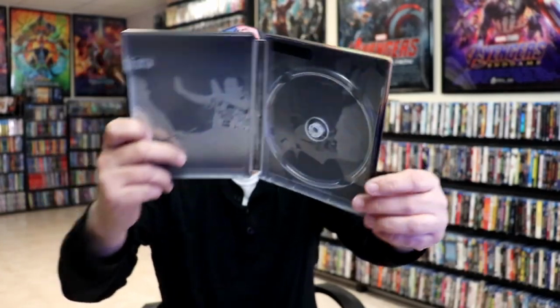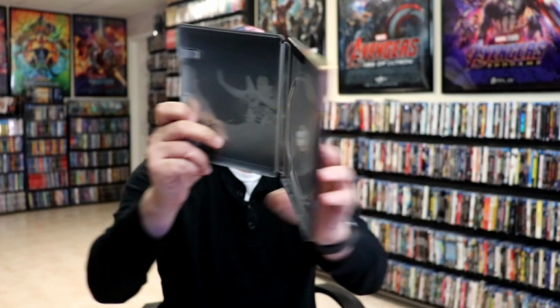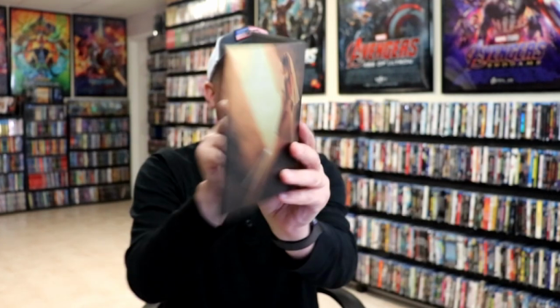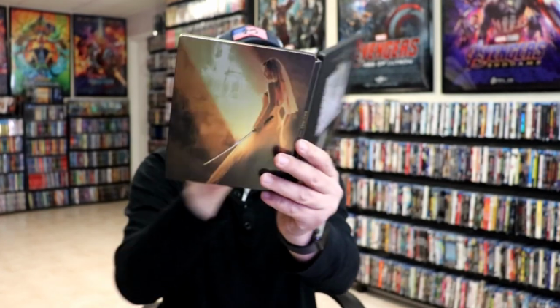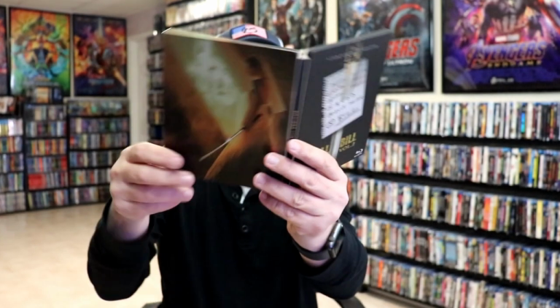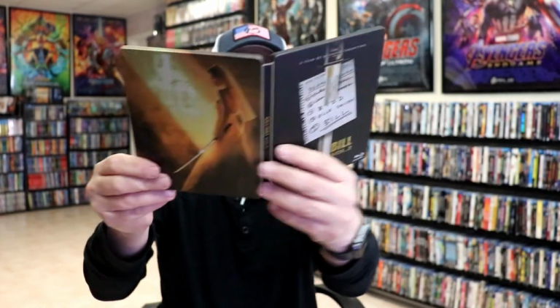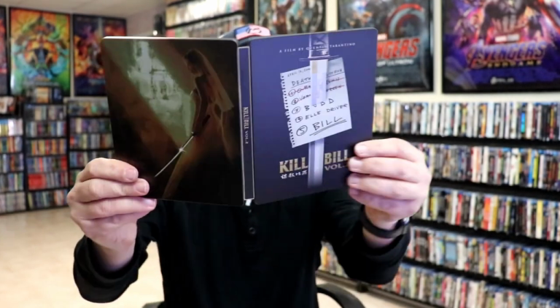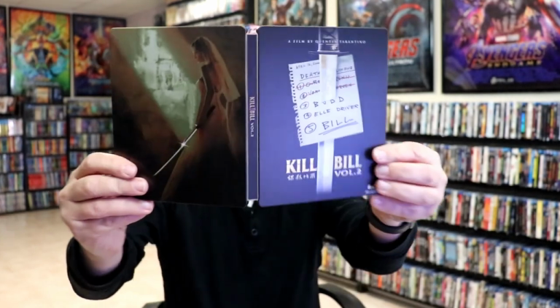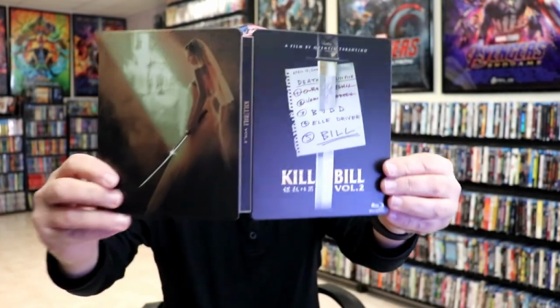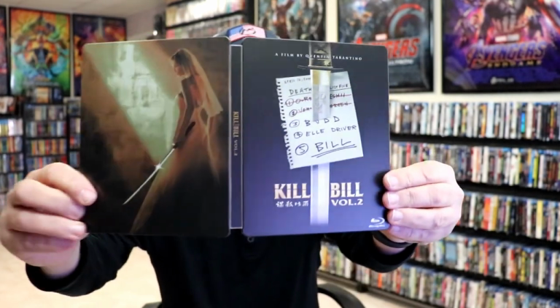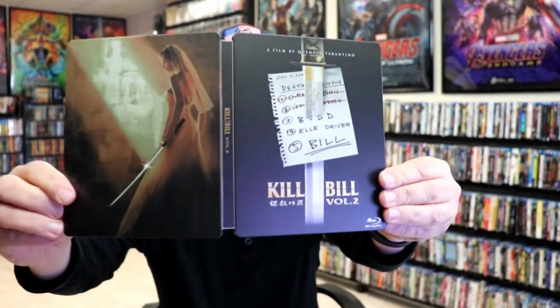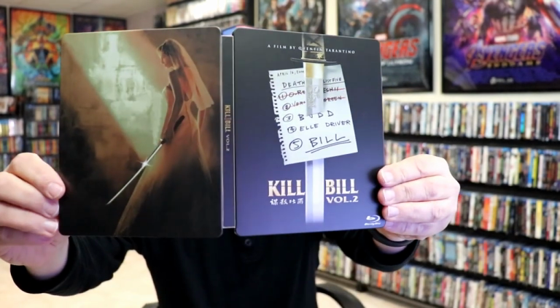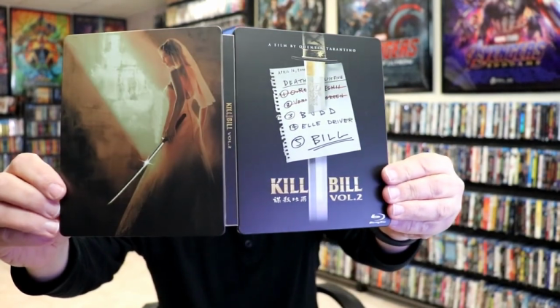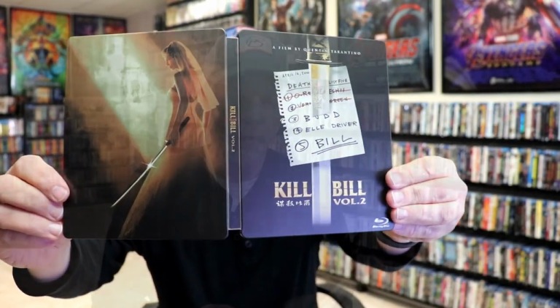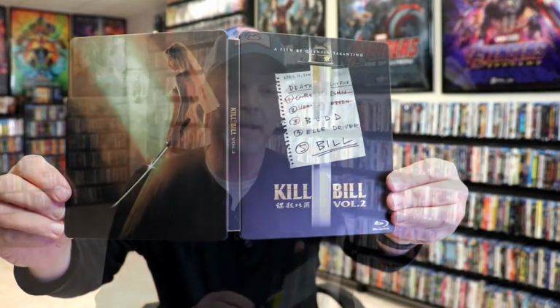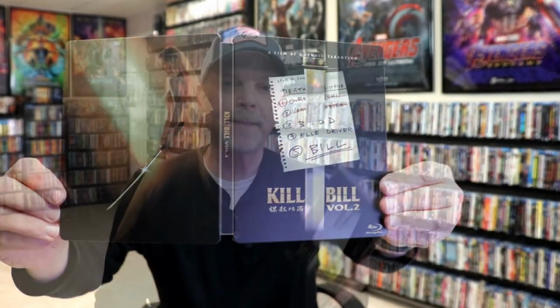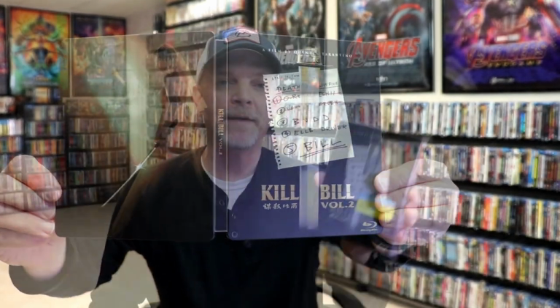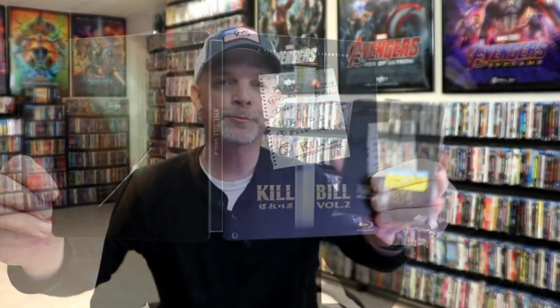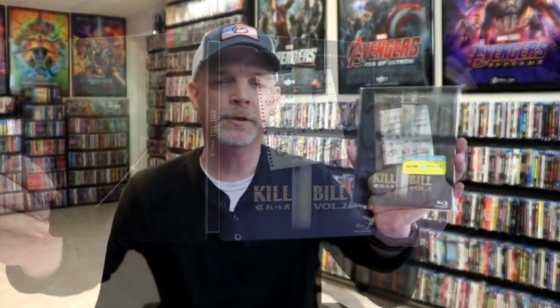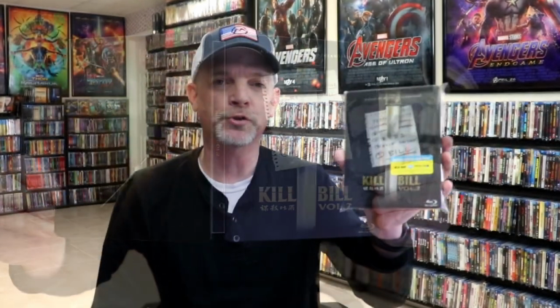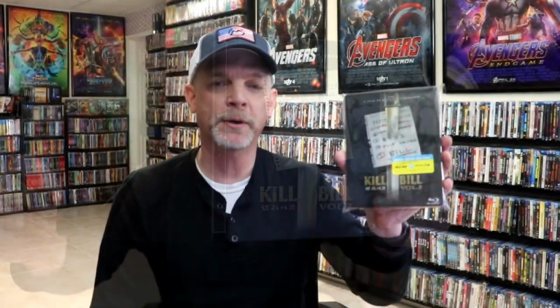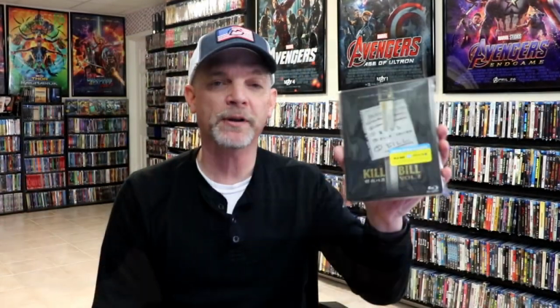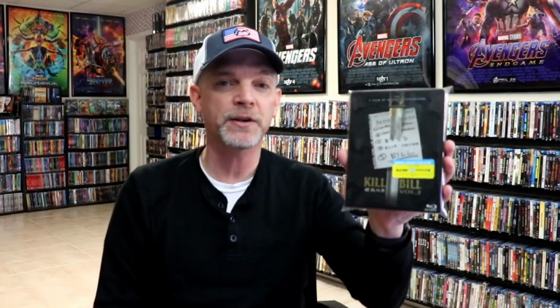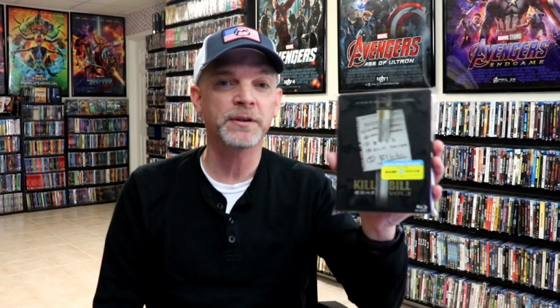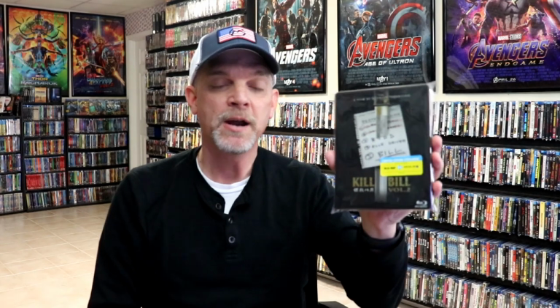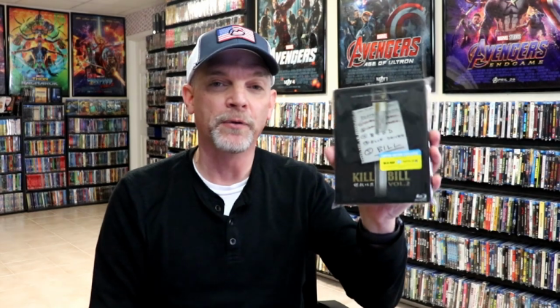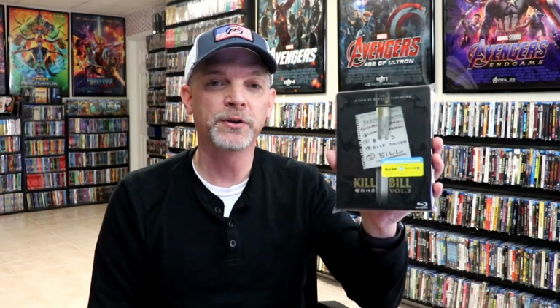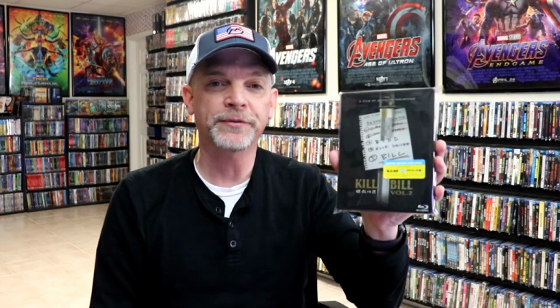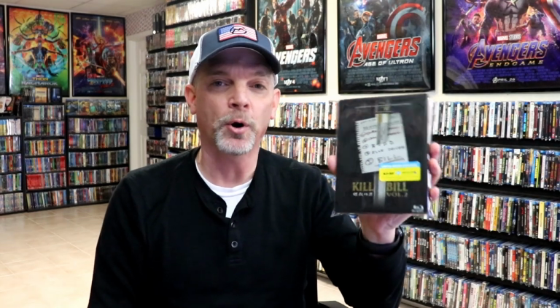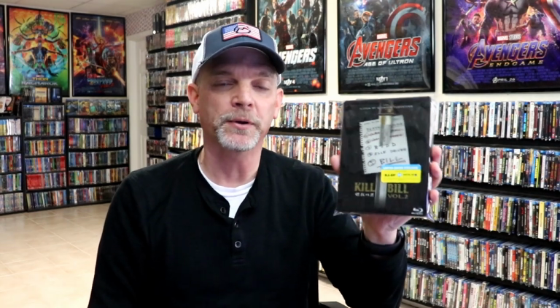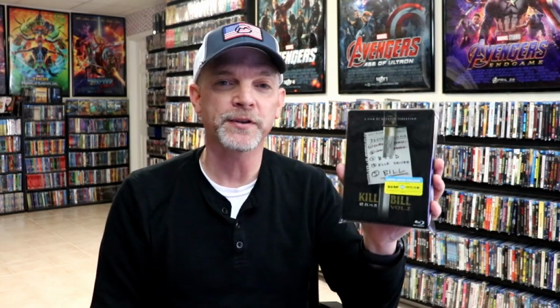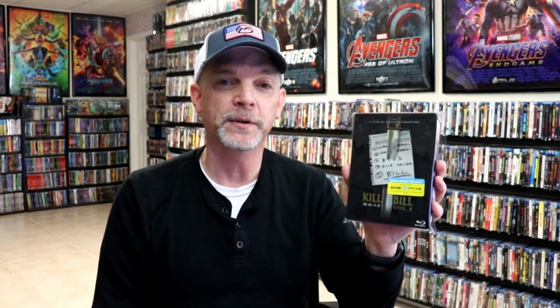So overall, I think this is a really nice looking steelbook. I'm really happy to have this particular steelbook in the collection. I really do like the artwork on this one.